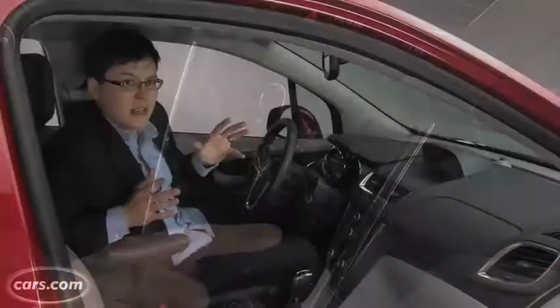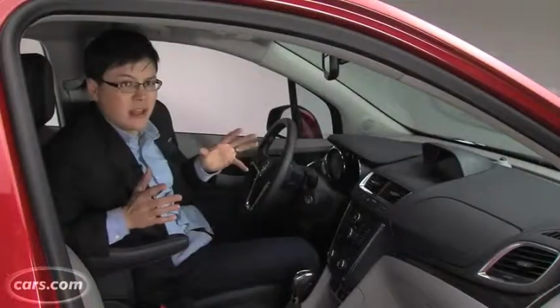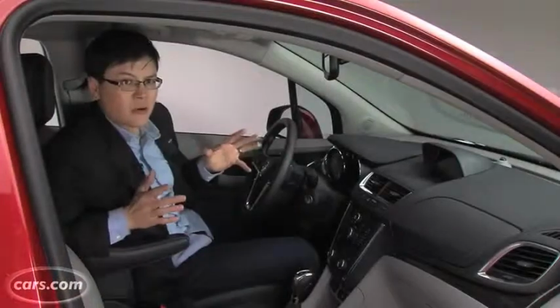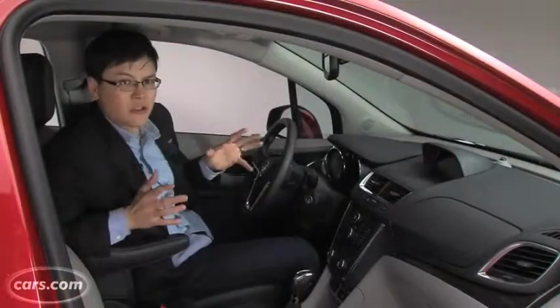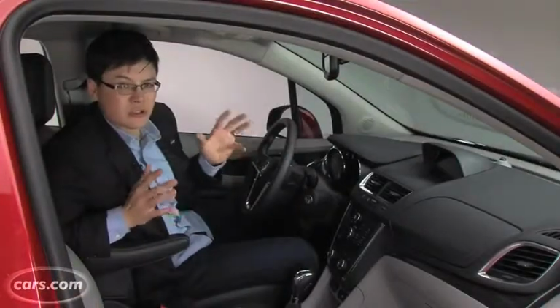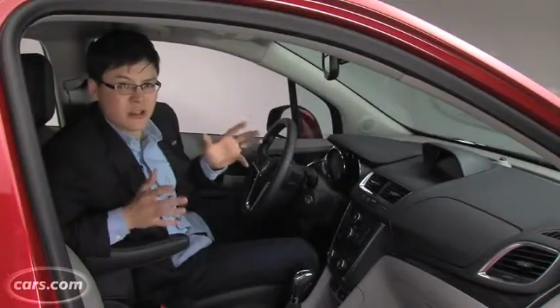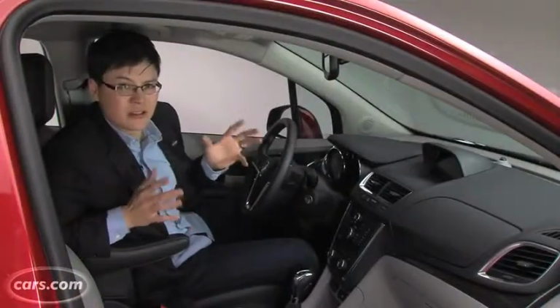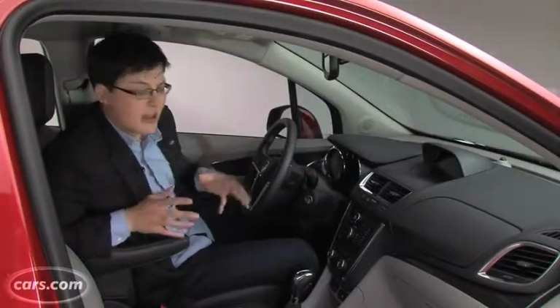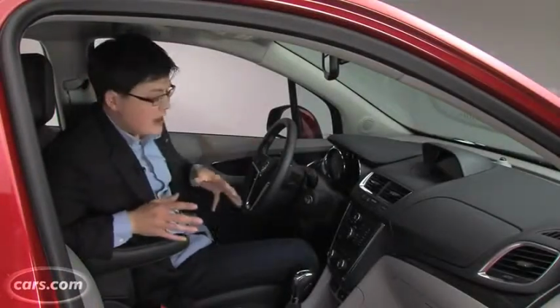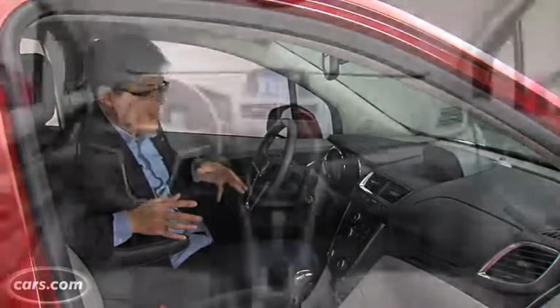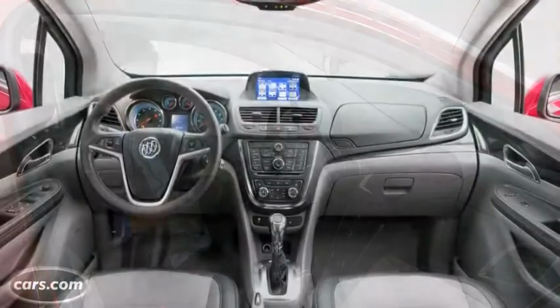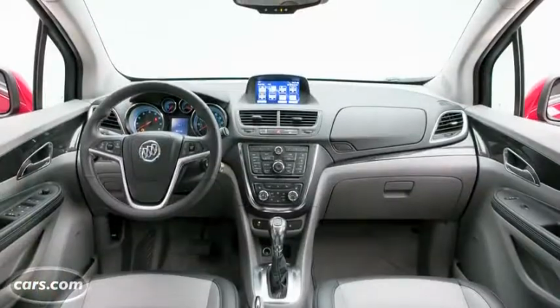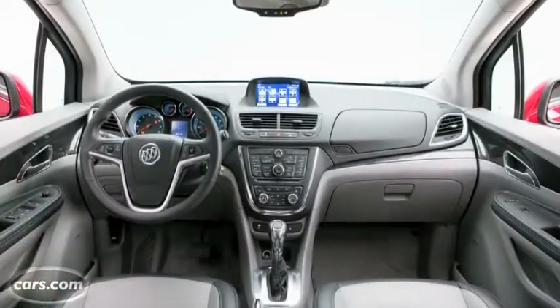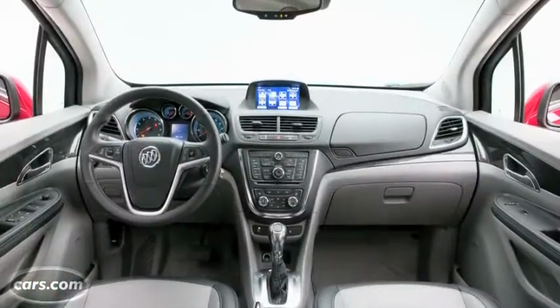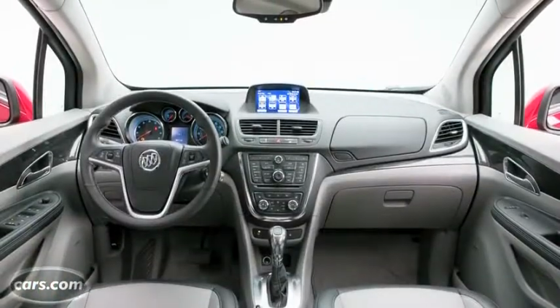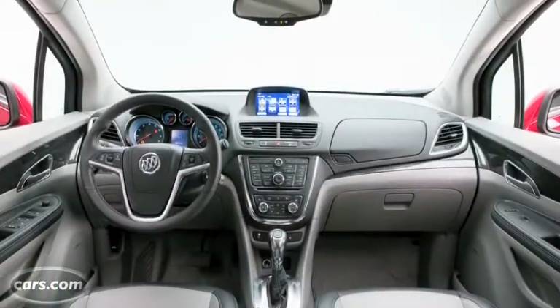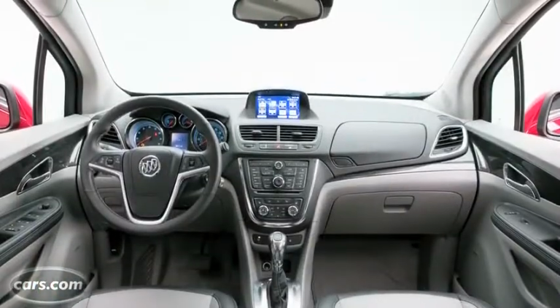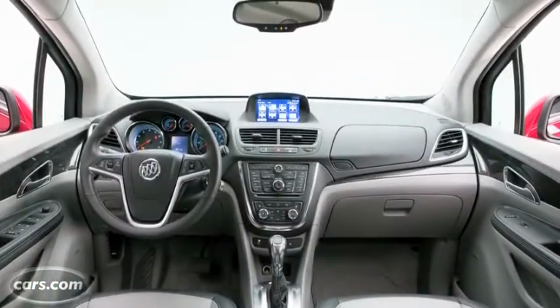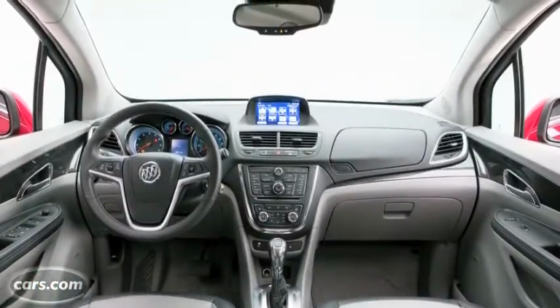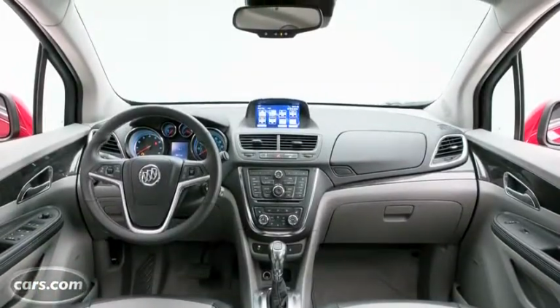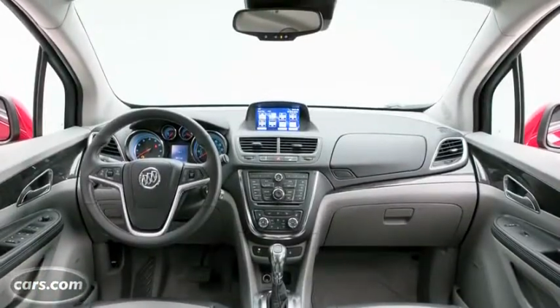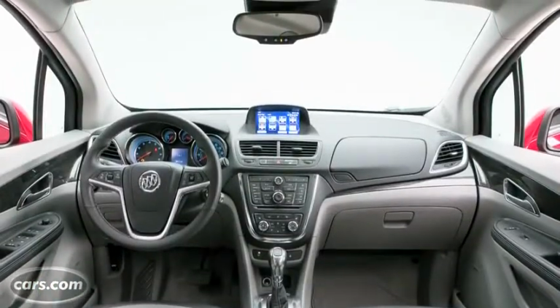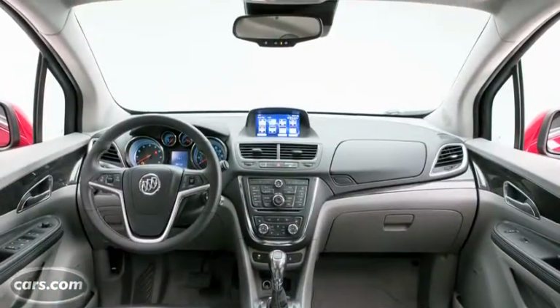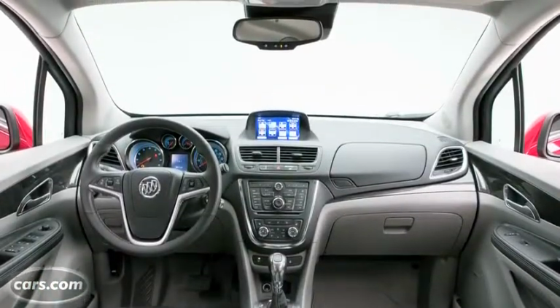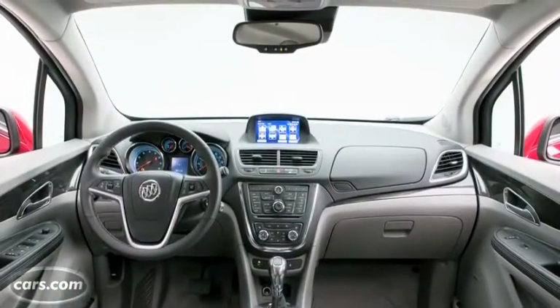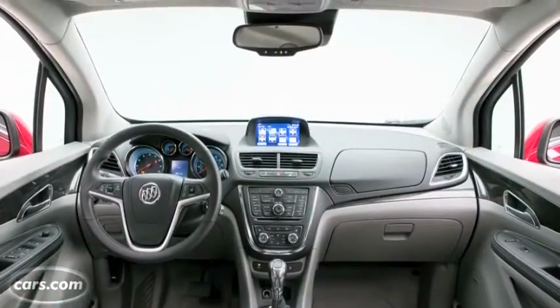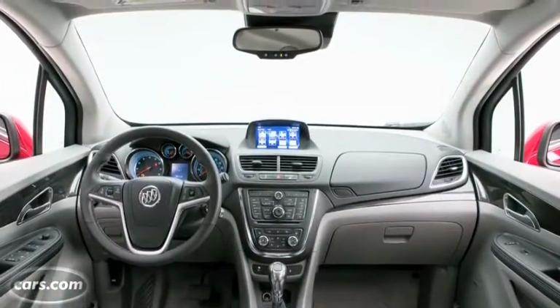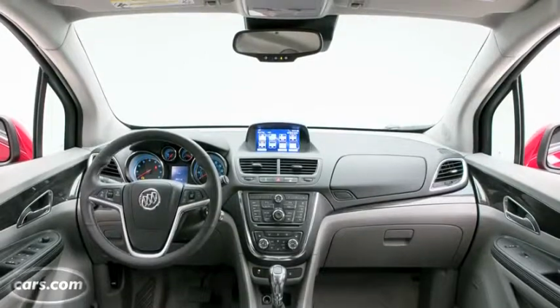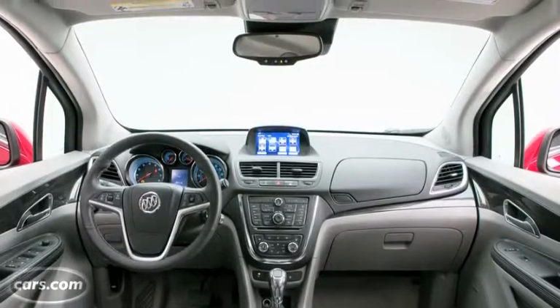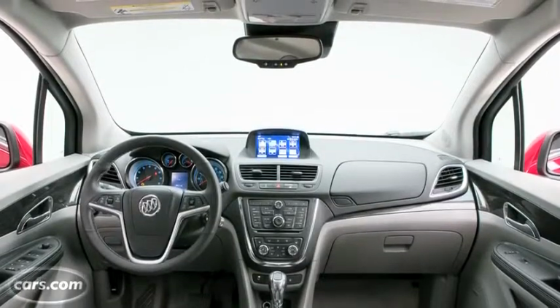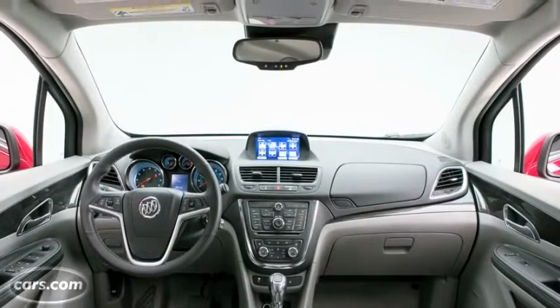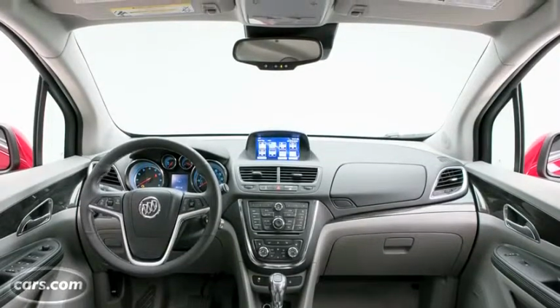Despite the Encore's small size, it has a very tall SUV-like driving position, which enables a commanding view of the road.